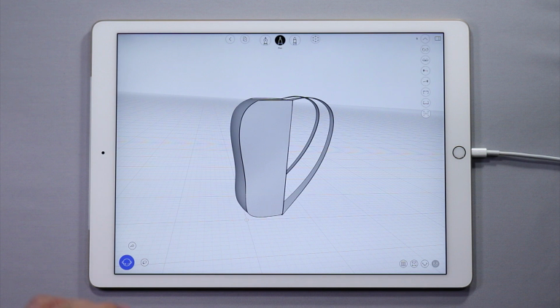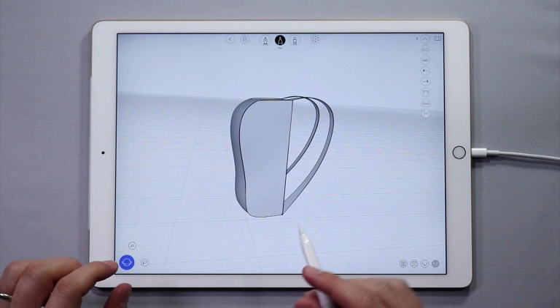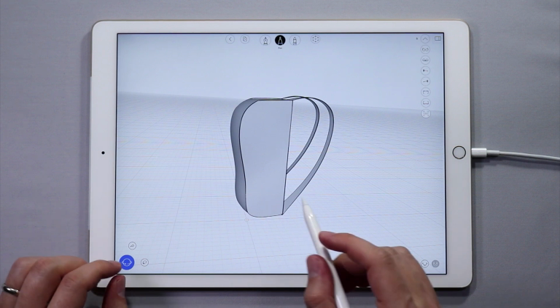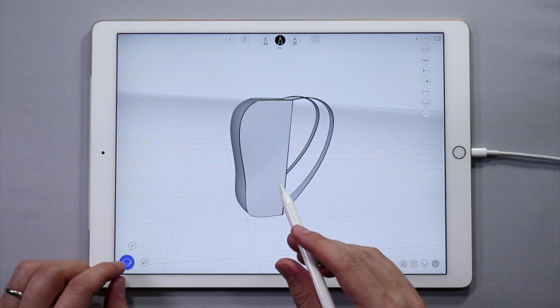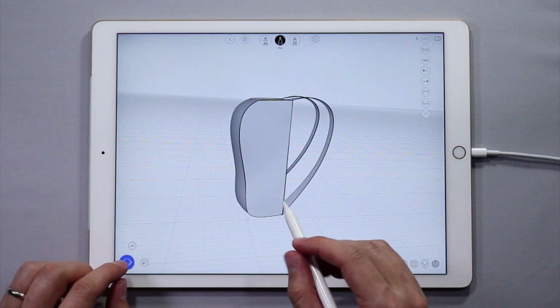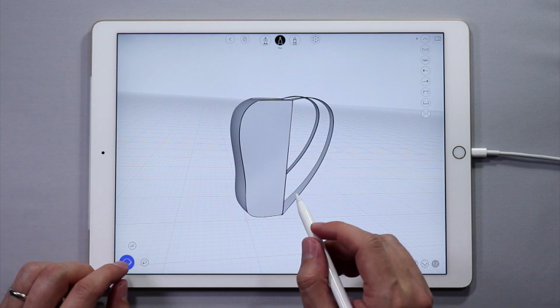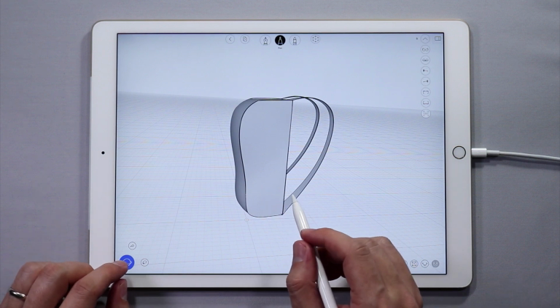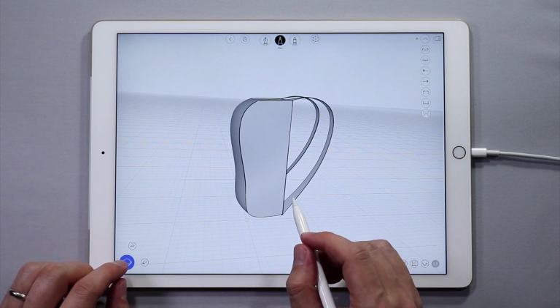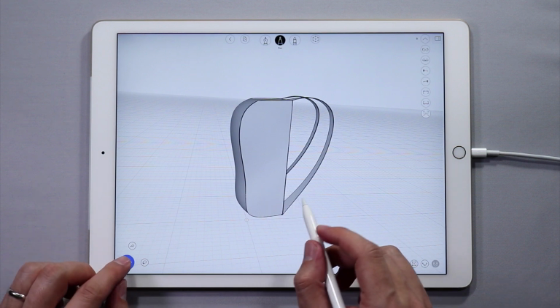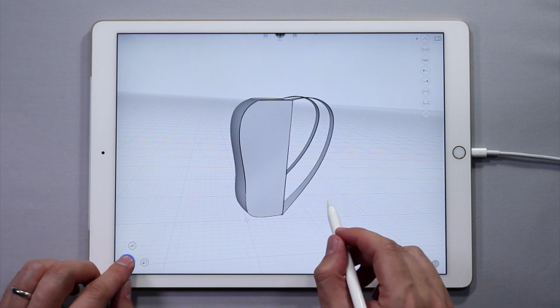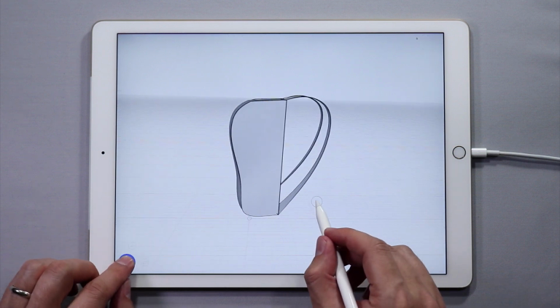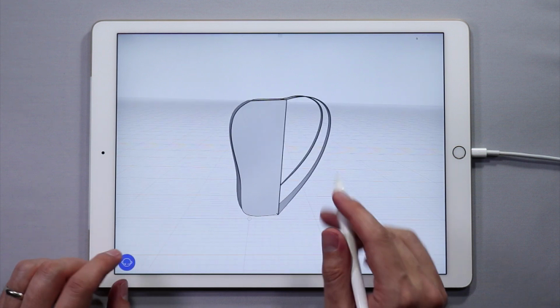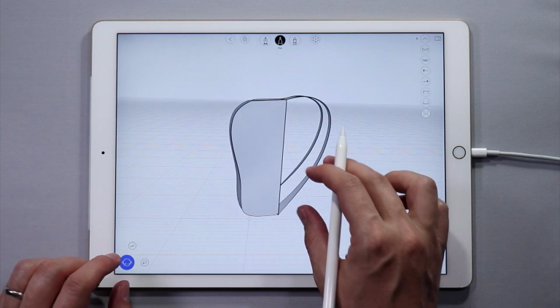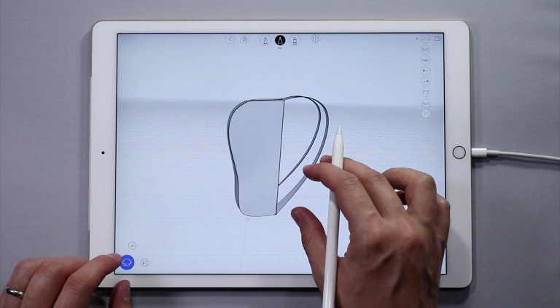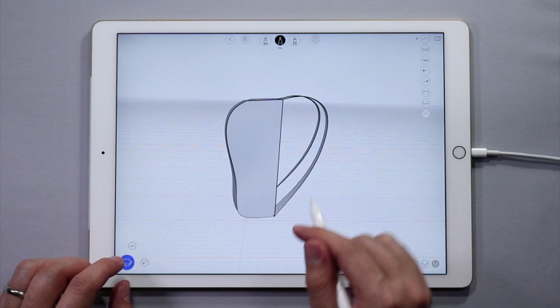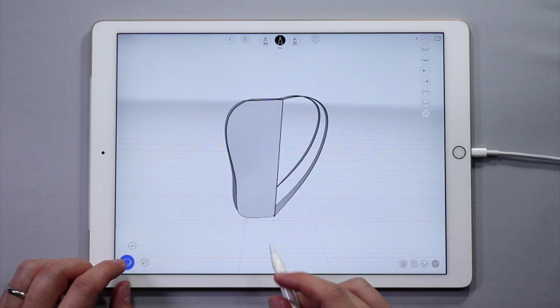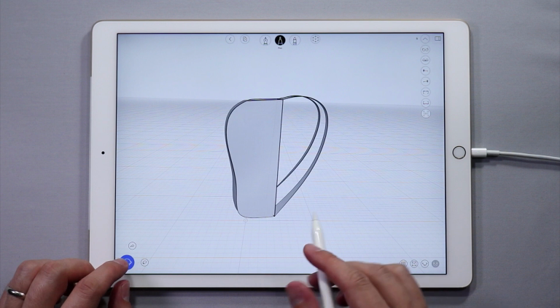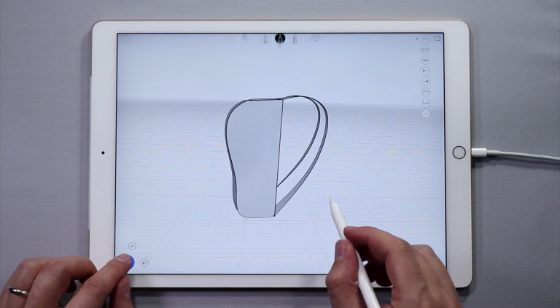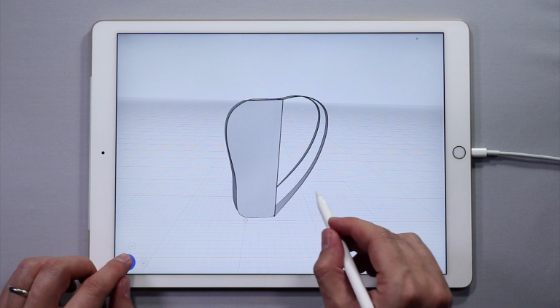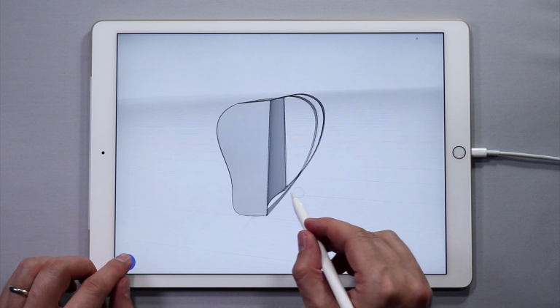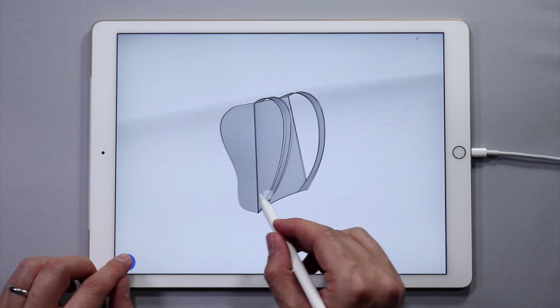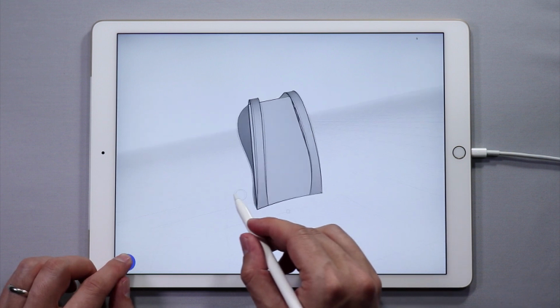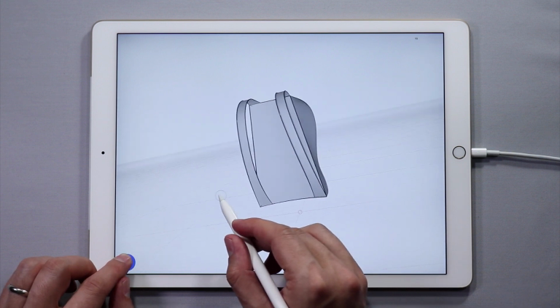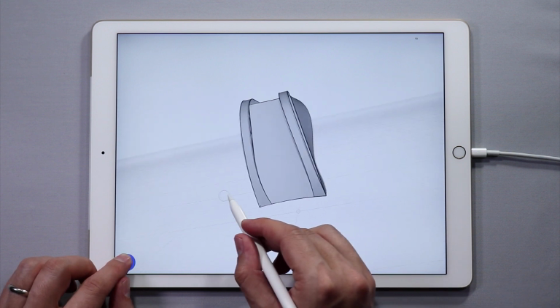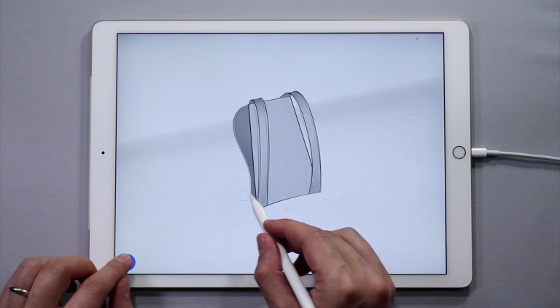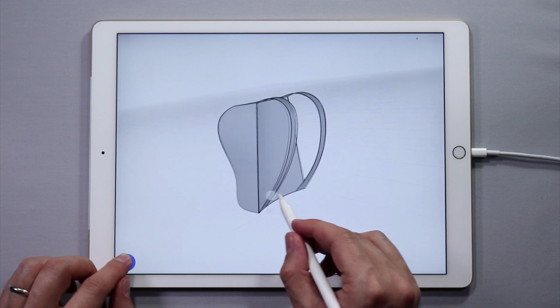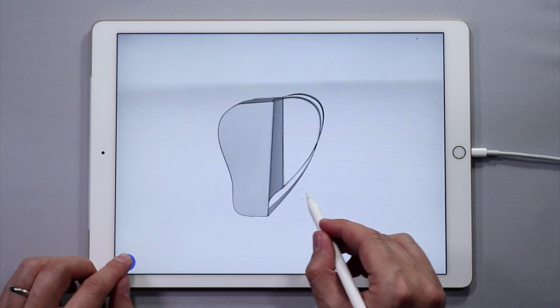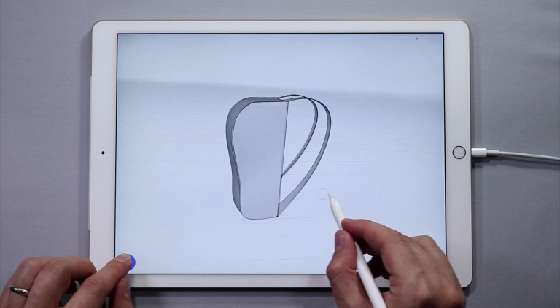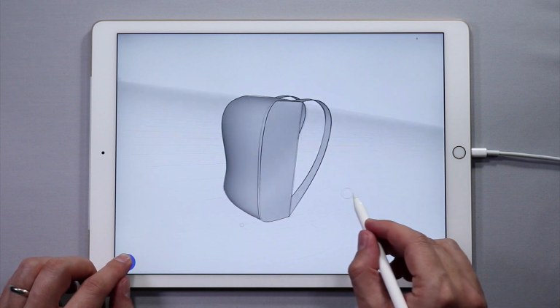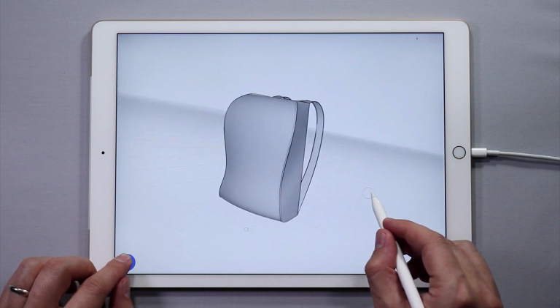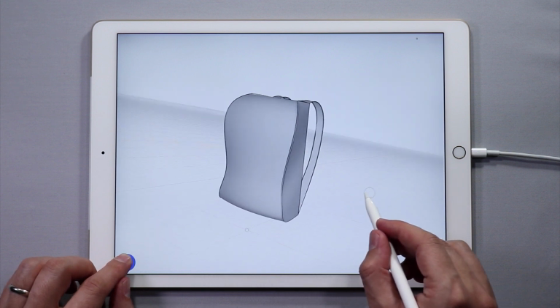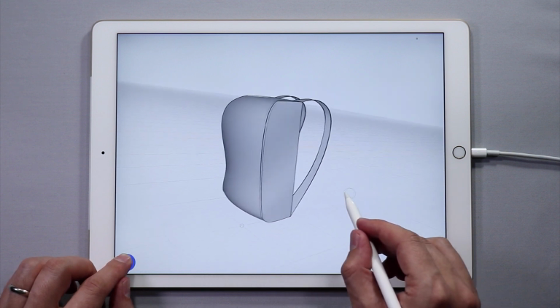Hello and welcome to part three of this tutorial series. Now it's time to finish up this bag. So far it's looking pretty good. Let's add some pockets.